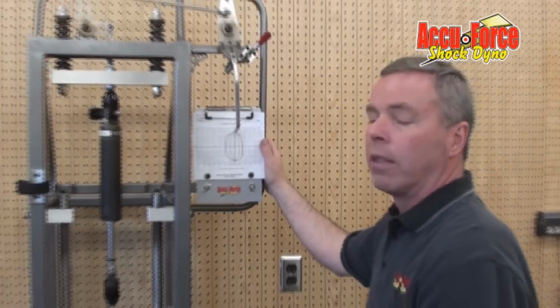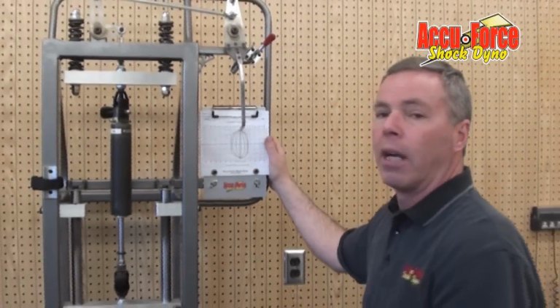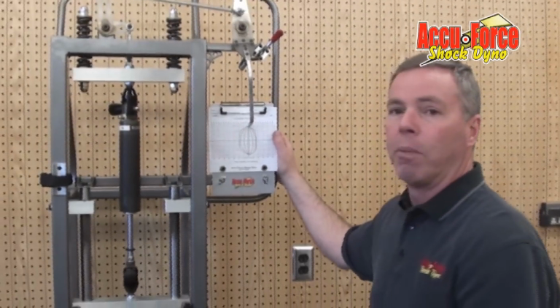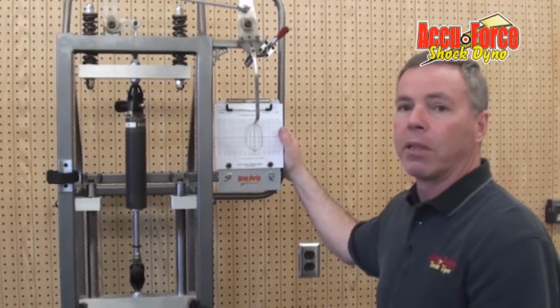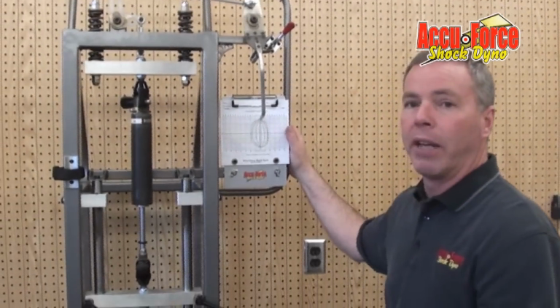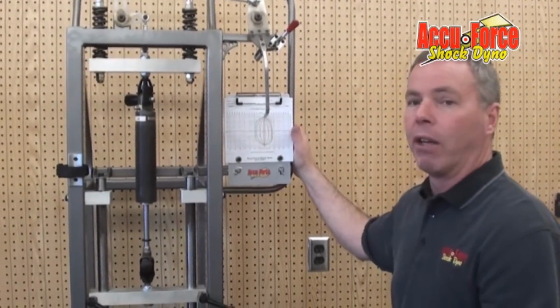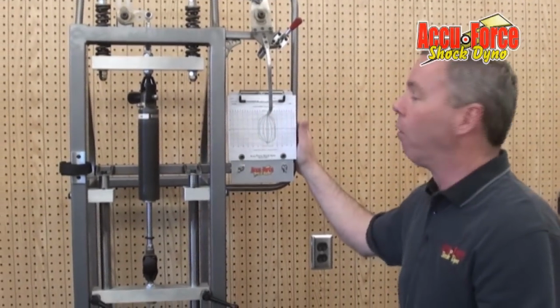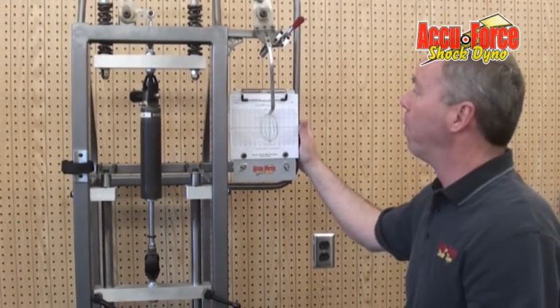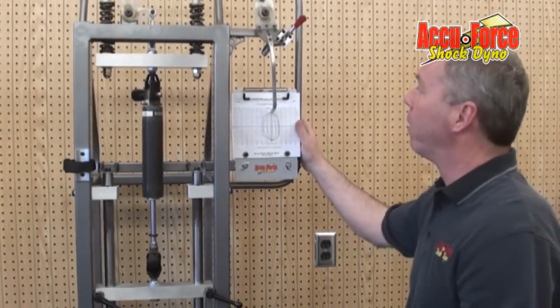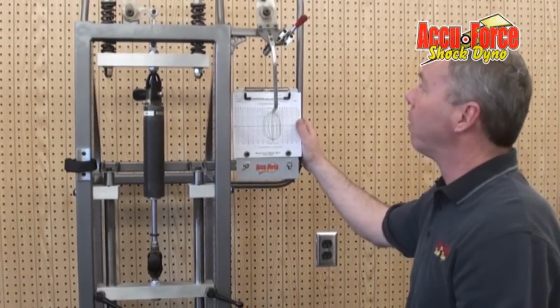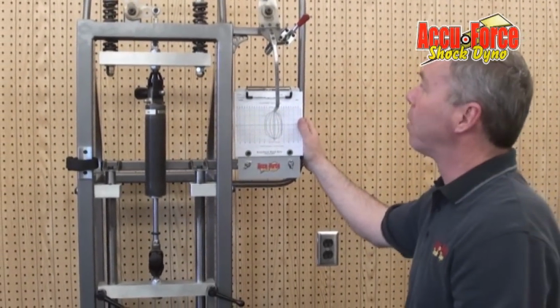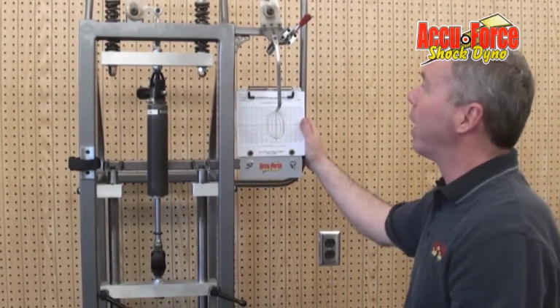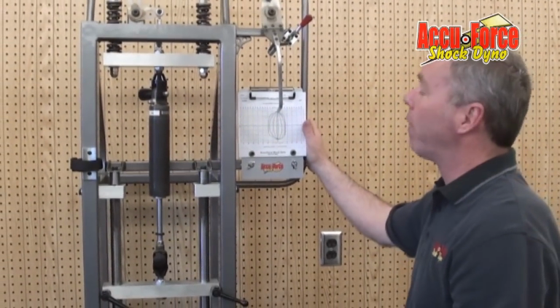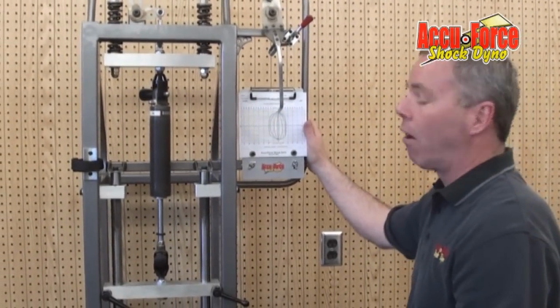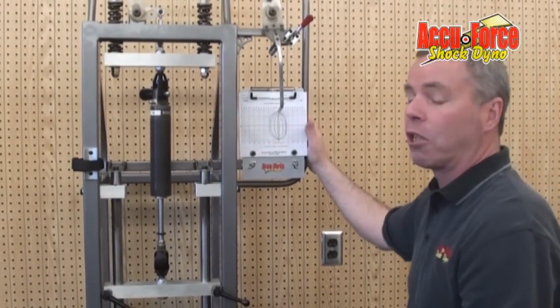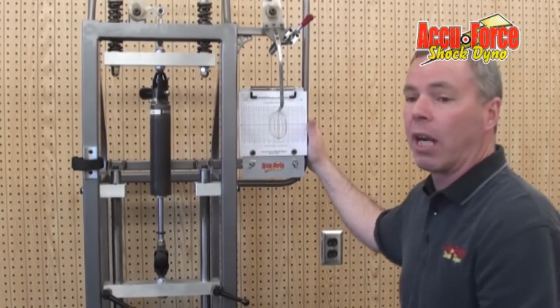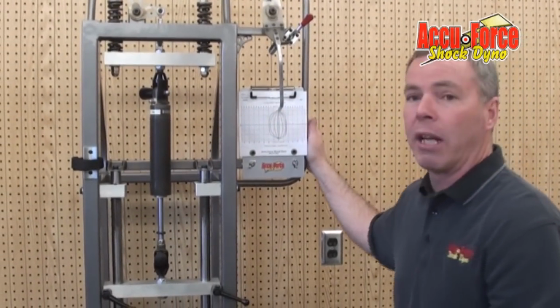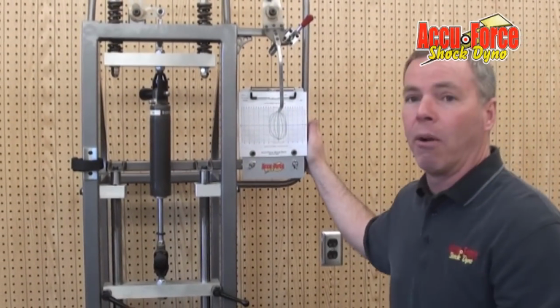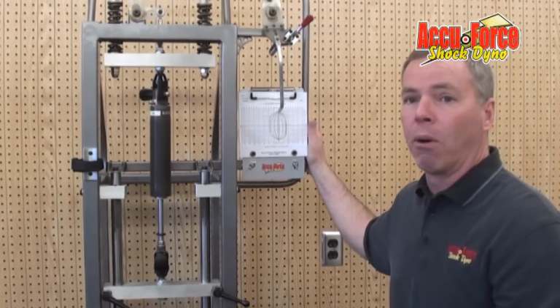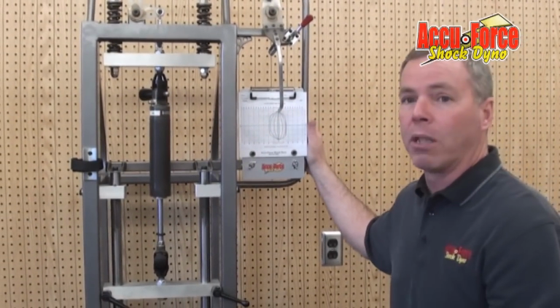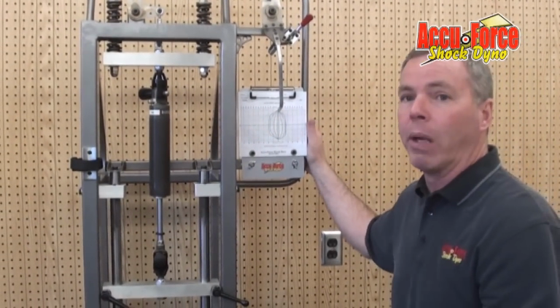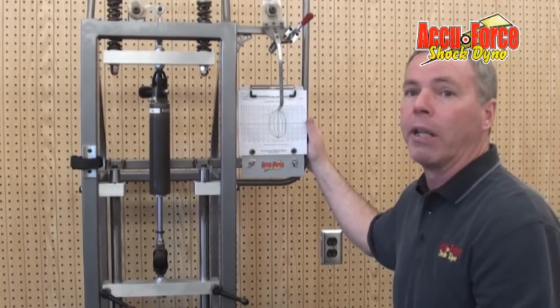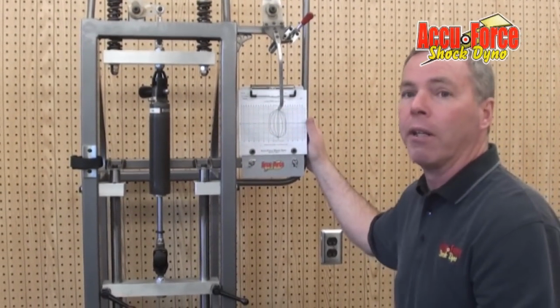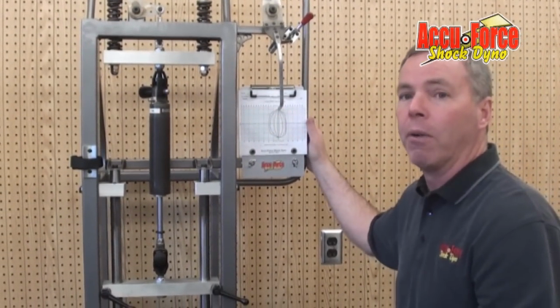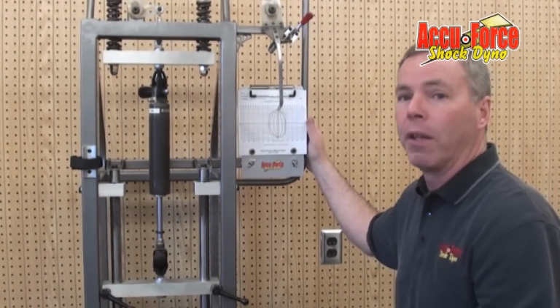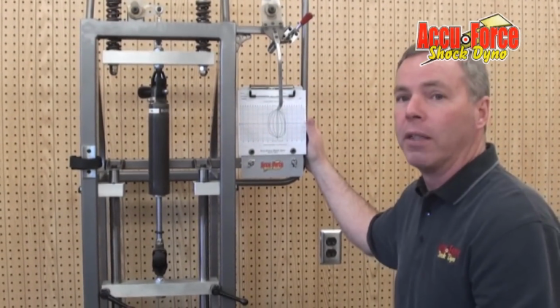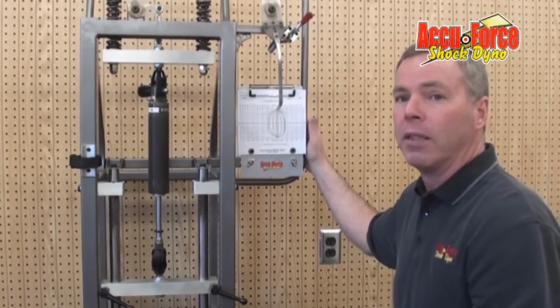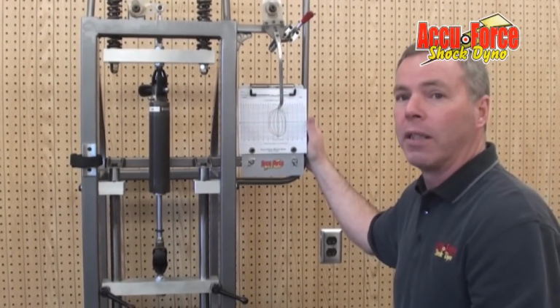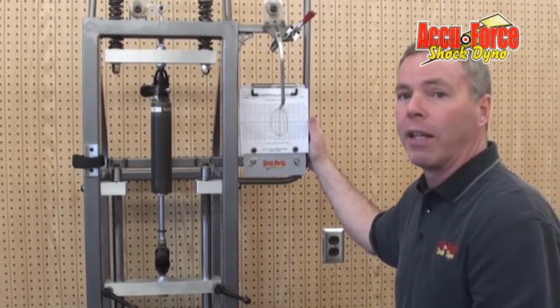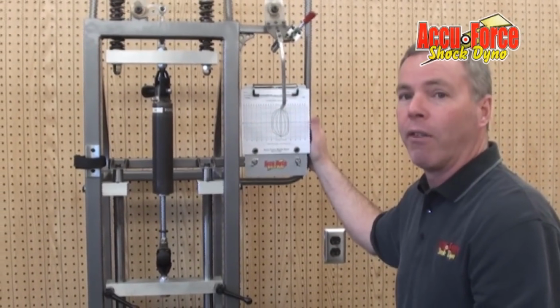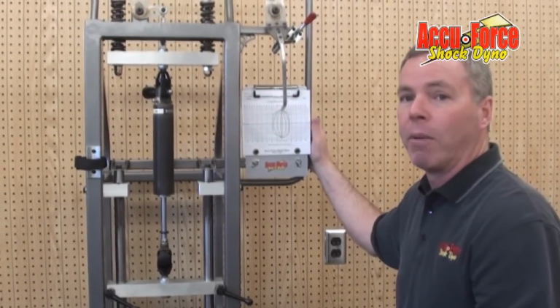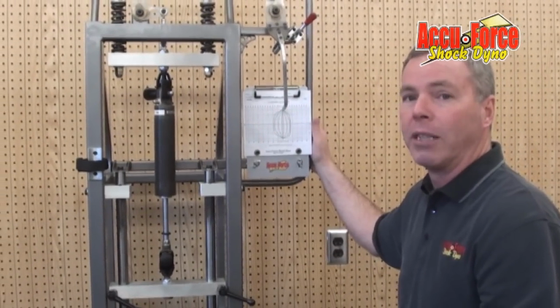I hope this gives you a little bit of an understanding of how our shock dyno works and what we can do with it. Thank you very much.